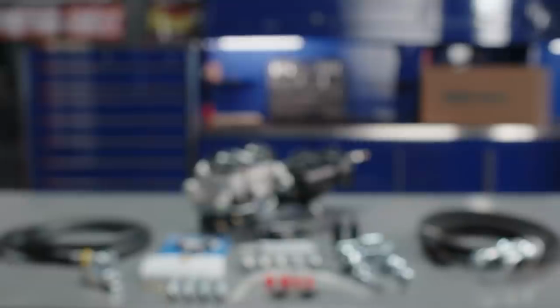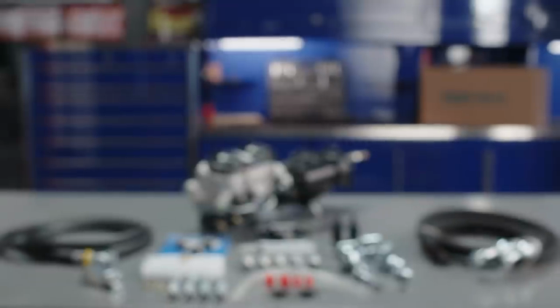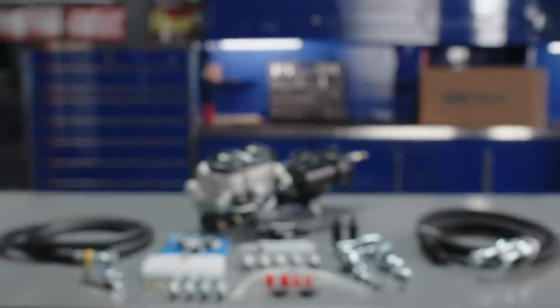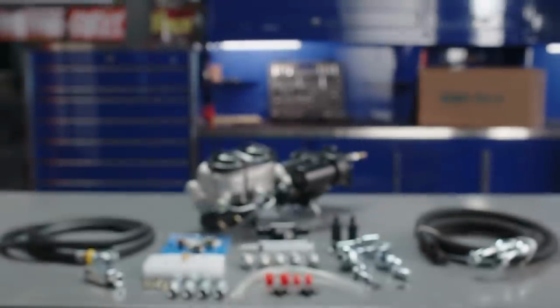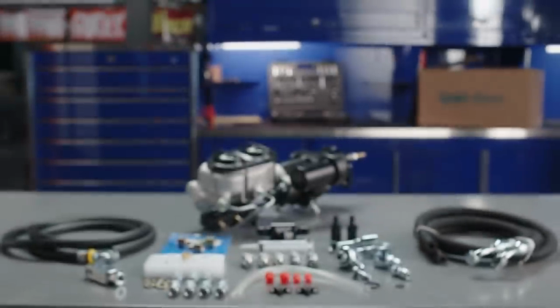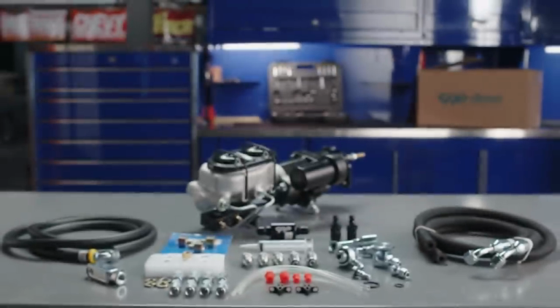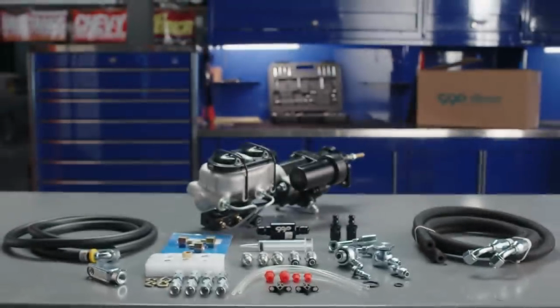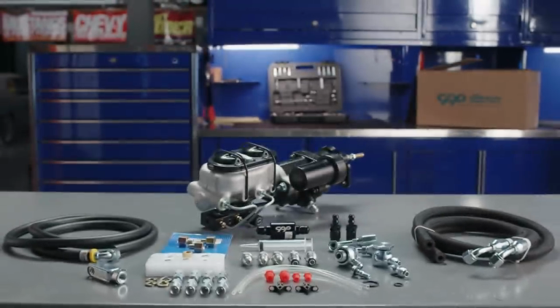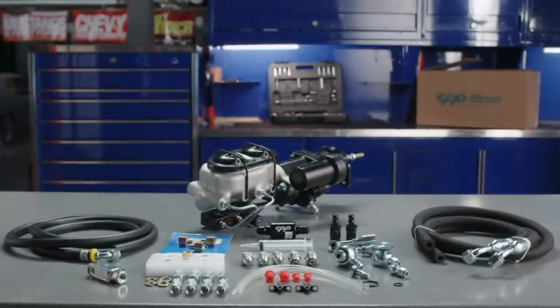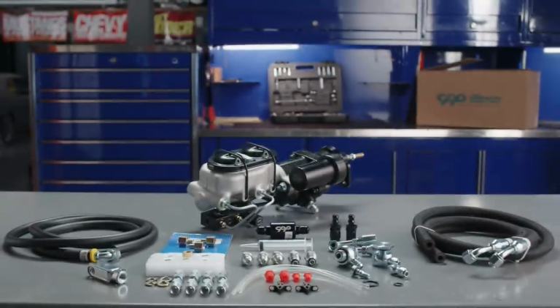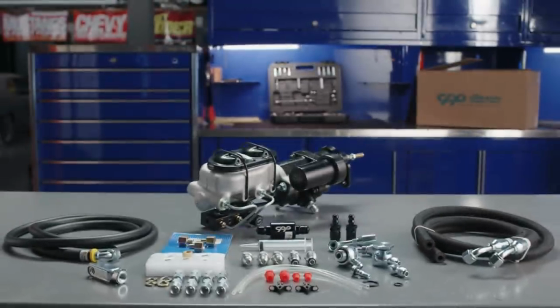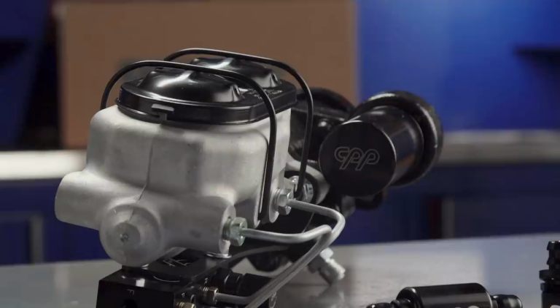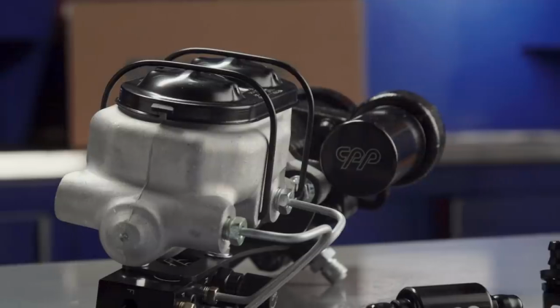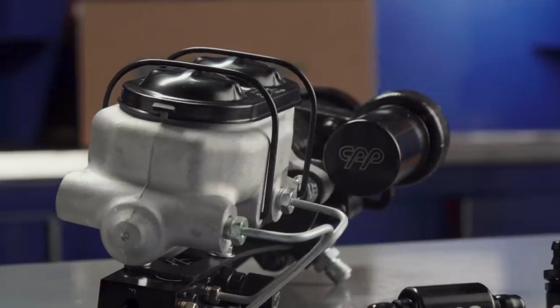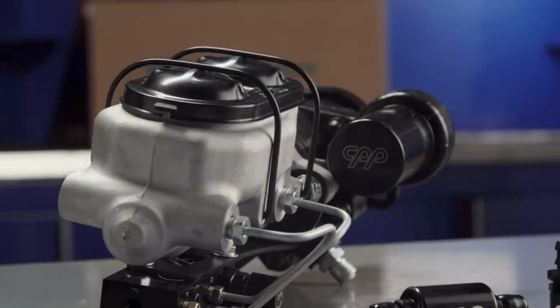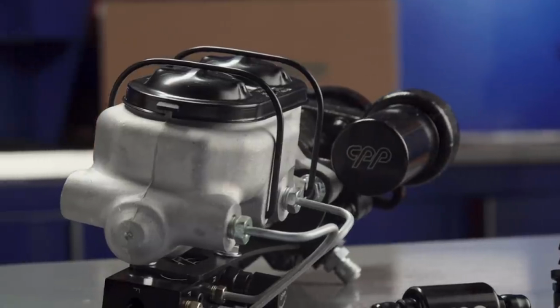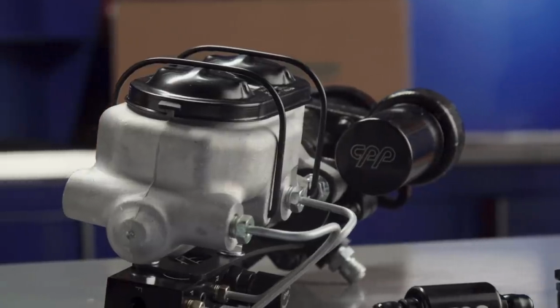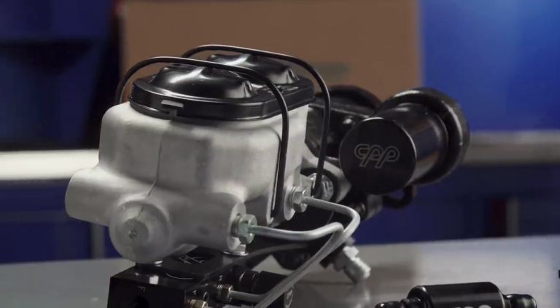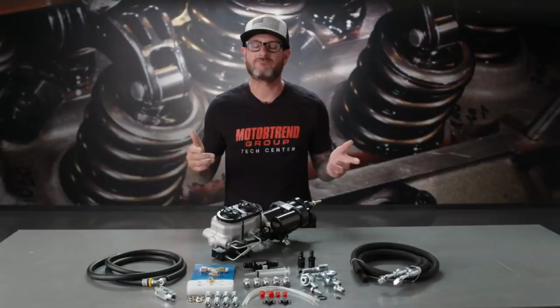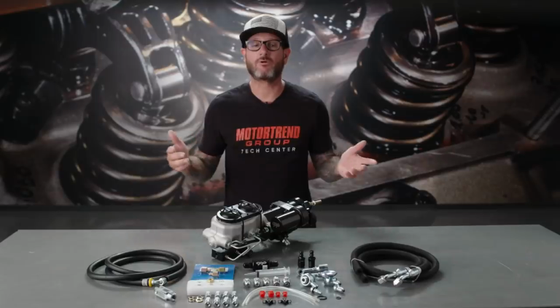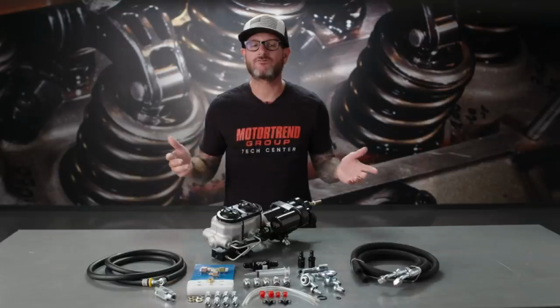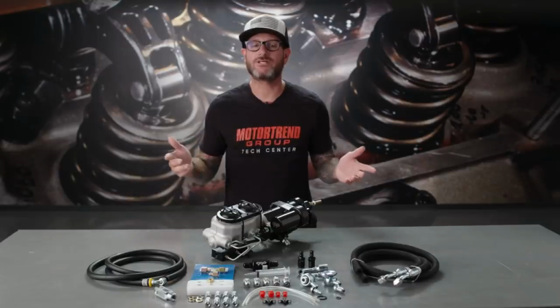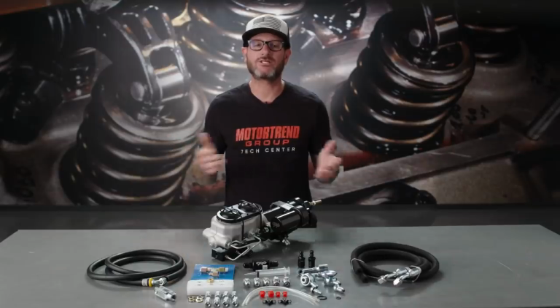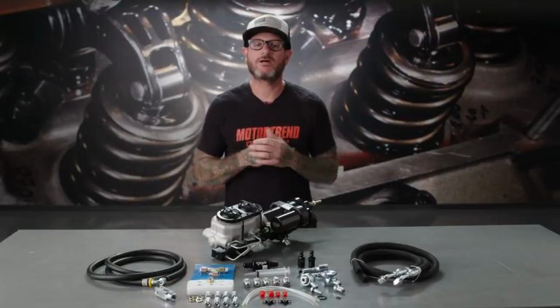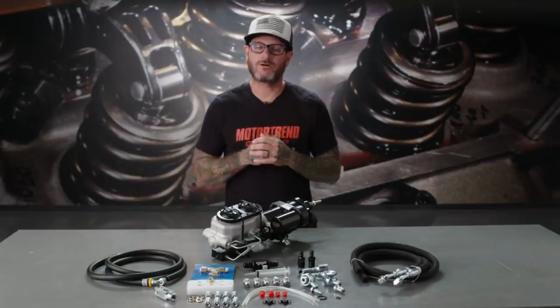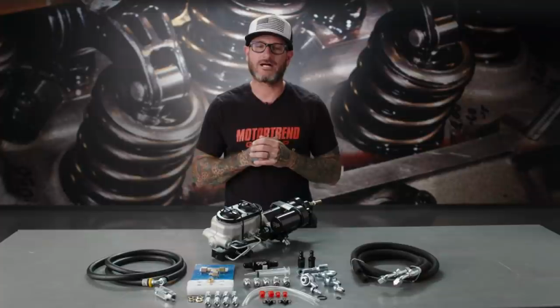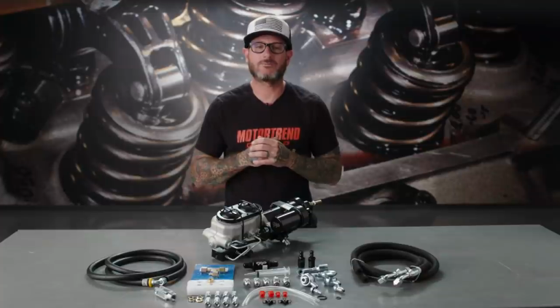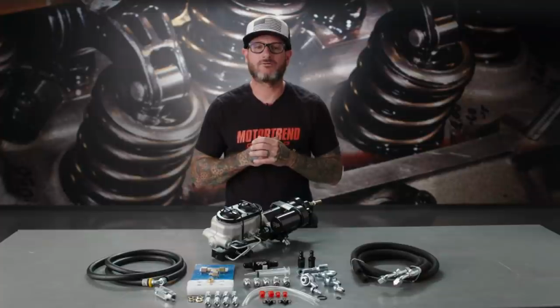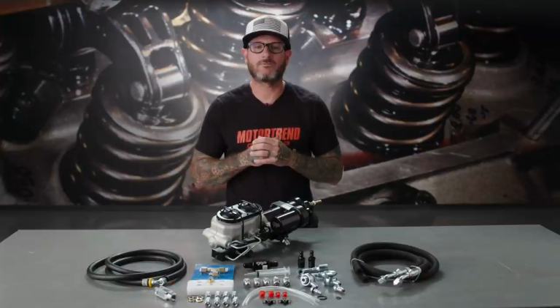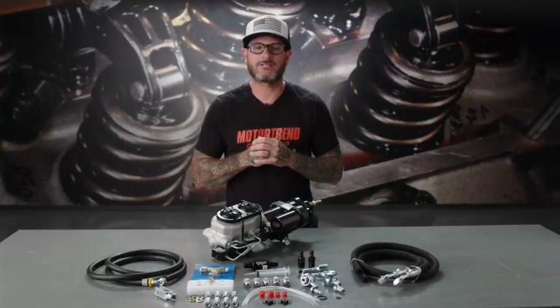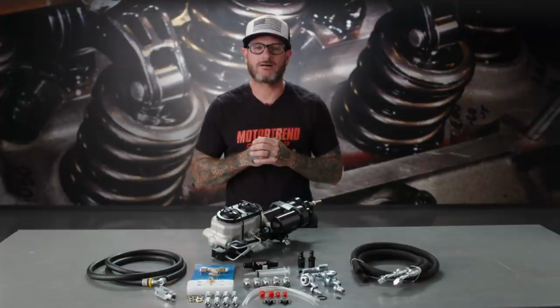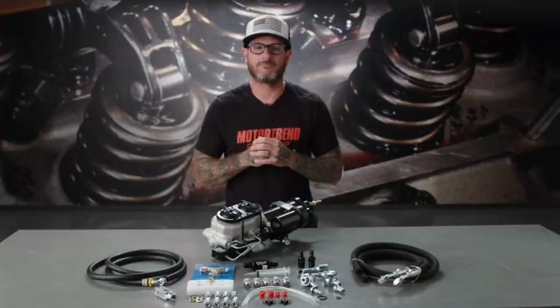So that's an overview of the Hydro Stop Assist System. Thanks for watching, and for more information, go to ClassicPerform.com.